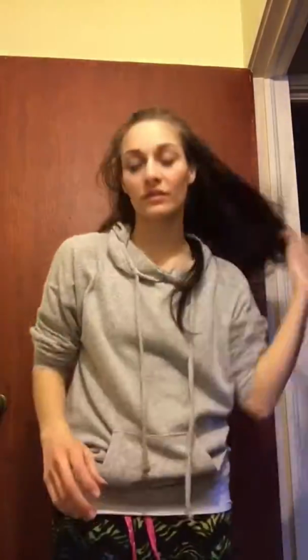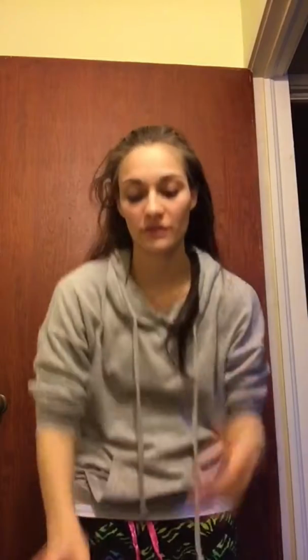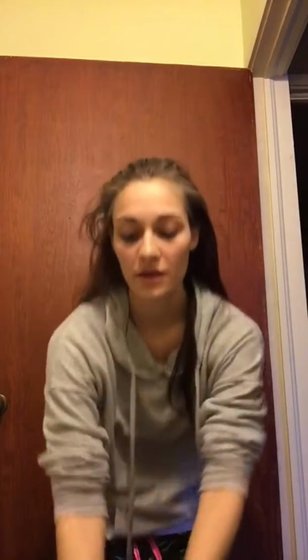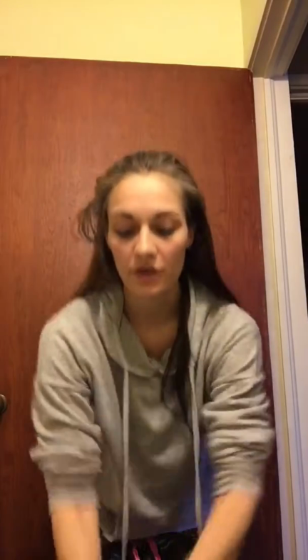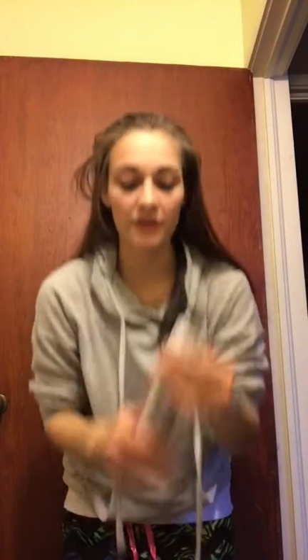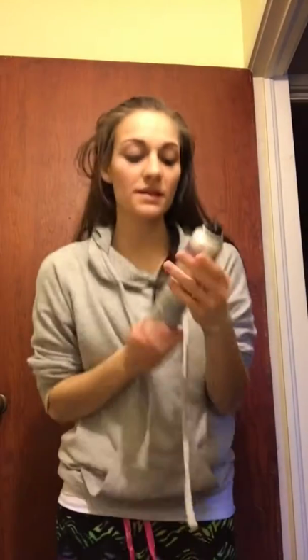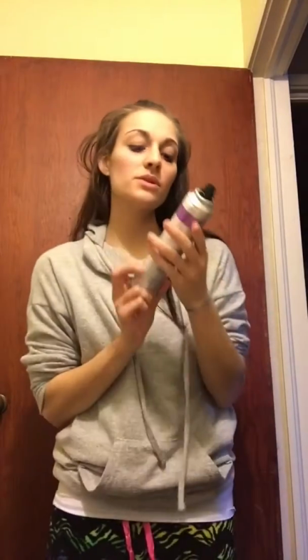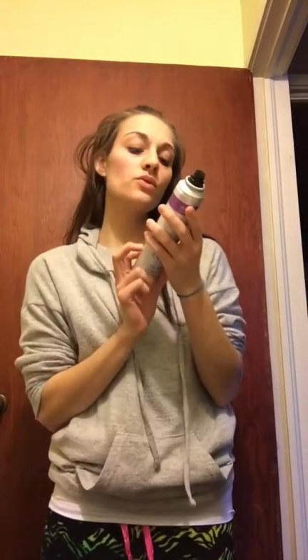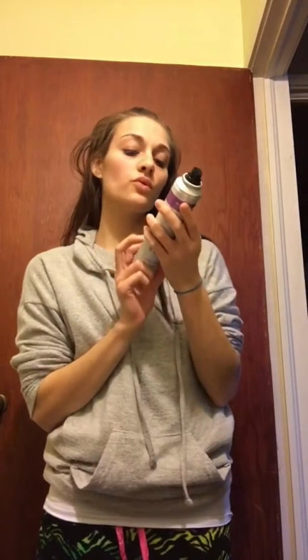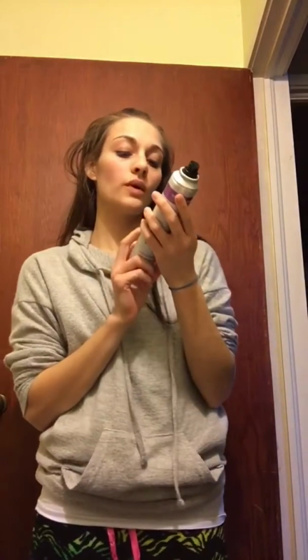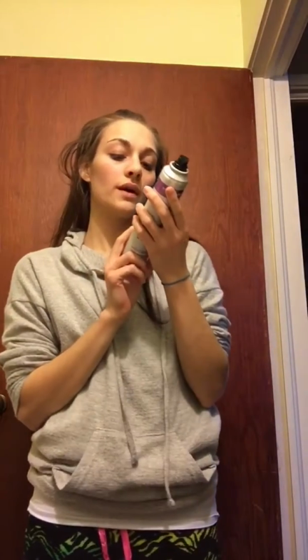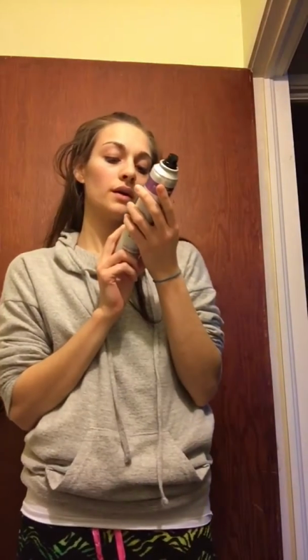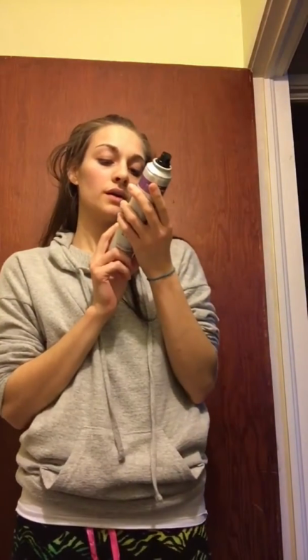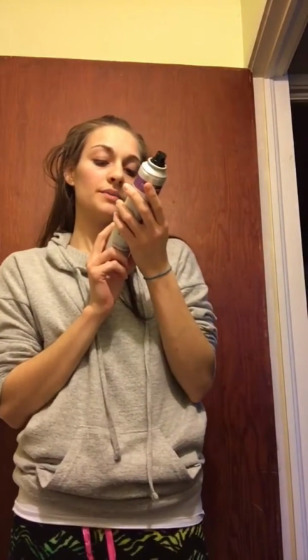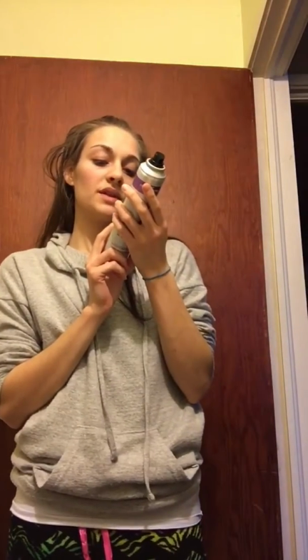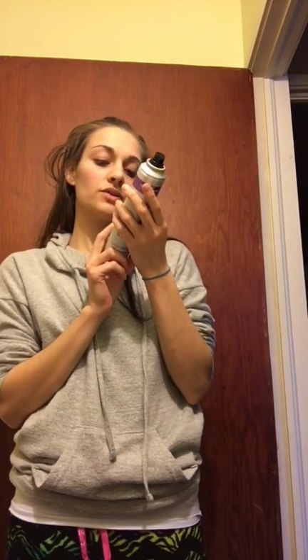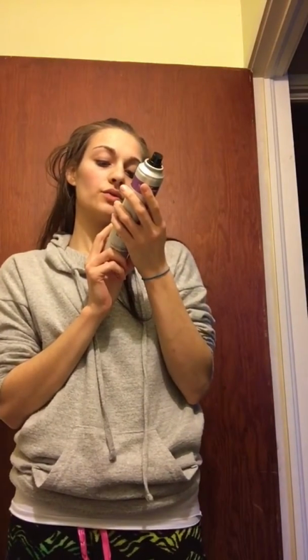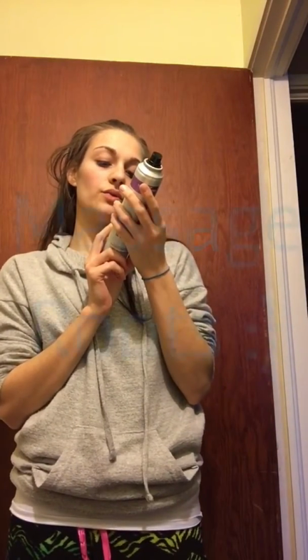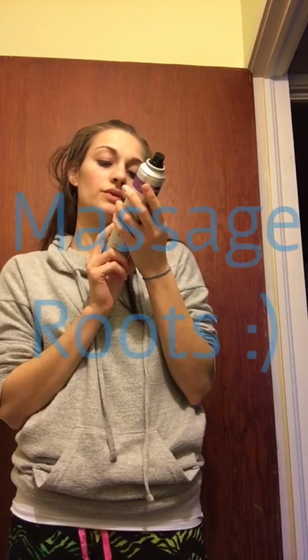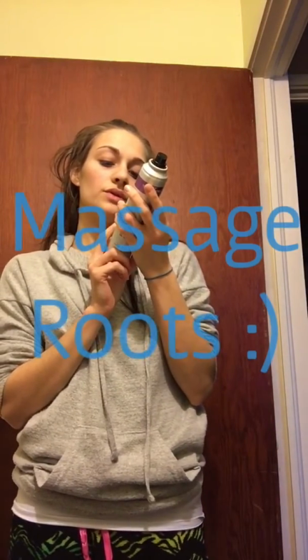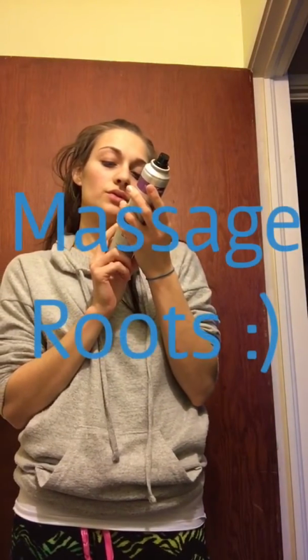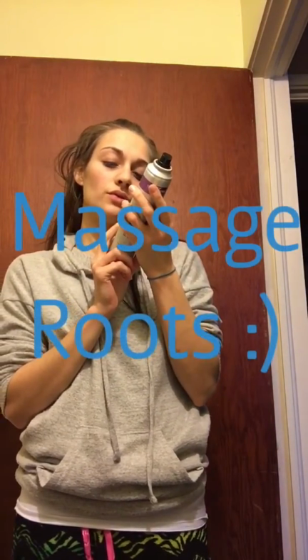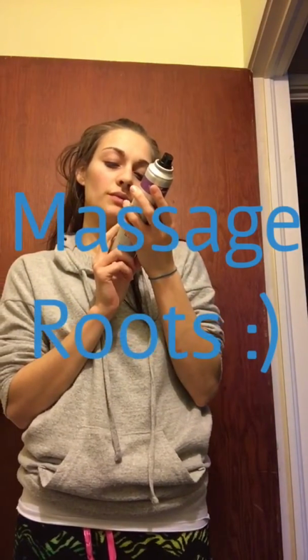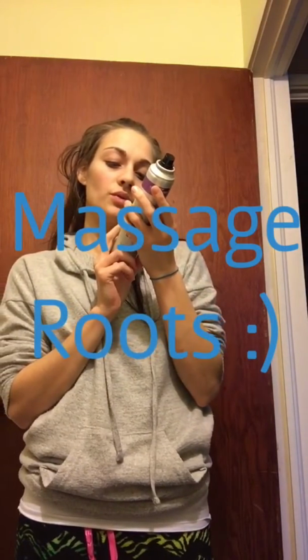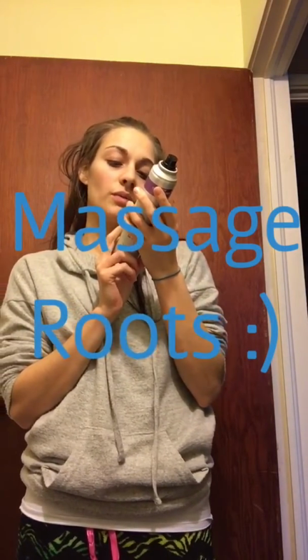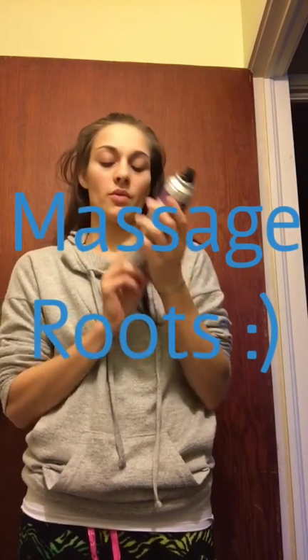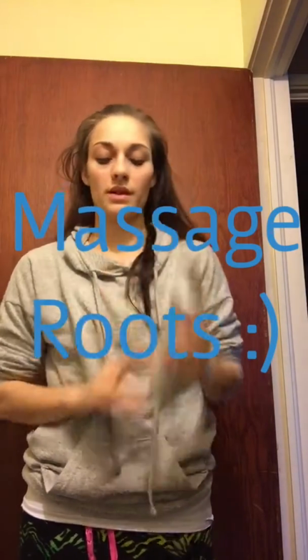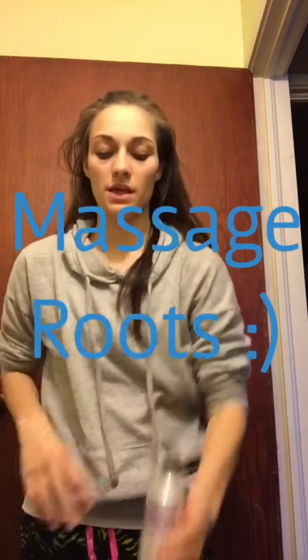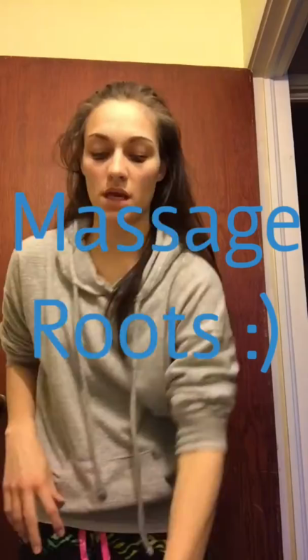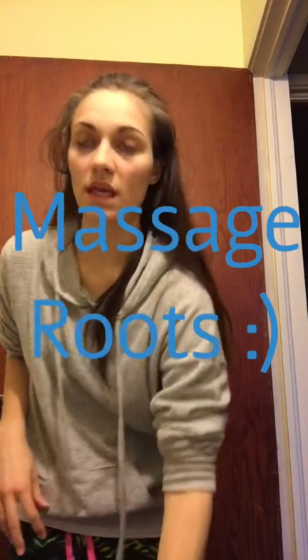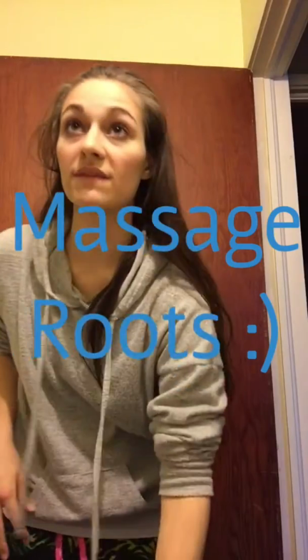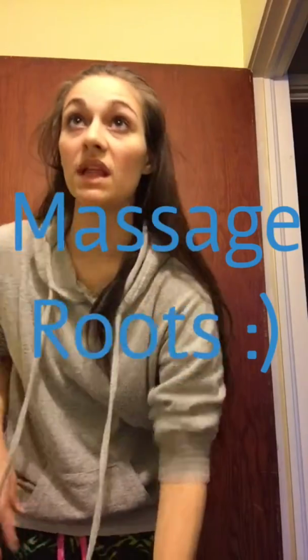Okay, step two — massage your roots to absorb oil evenly.